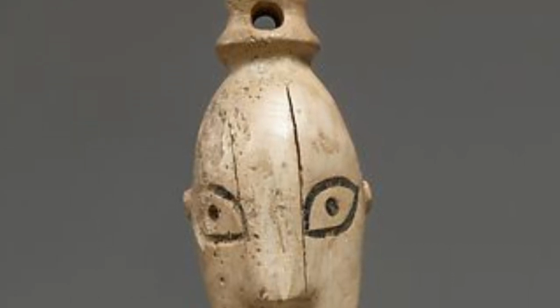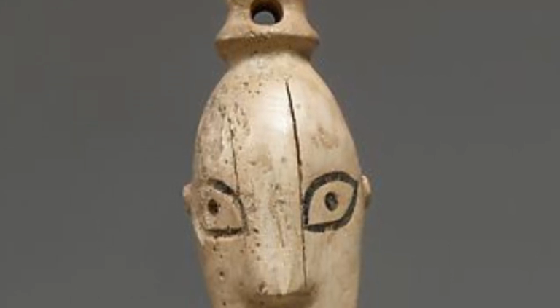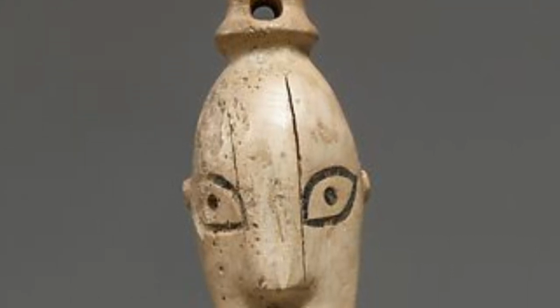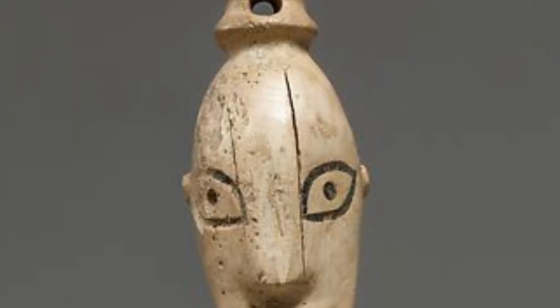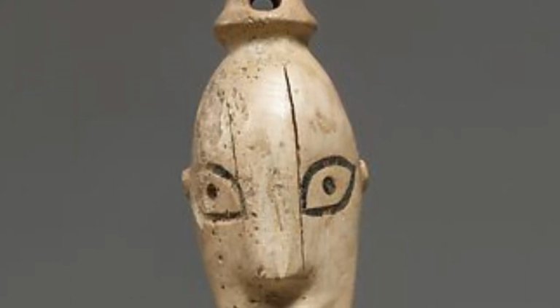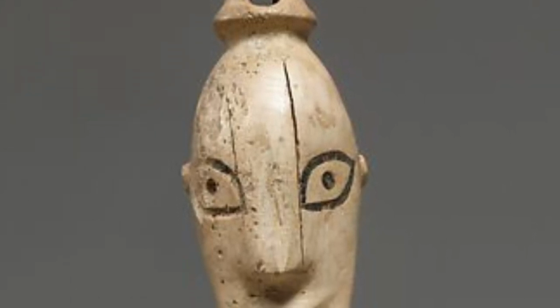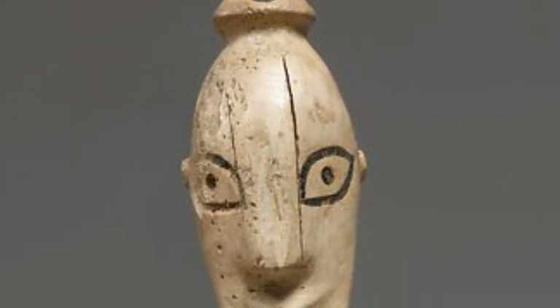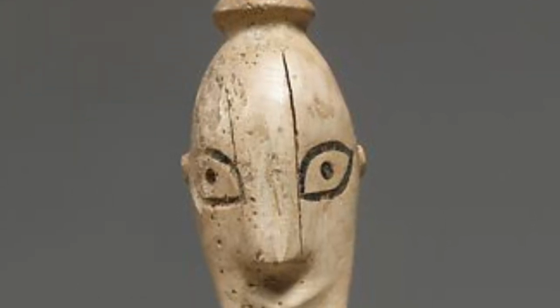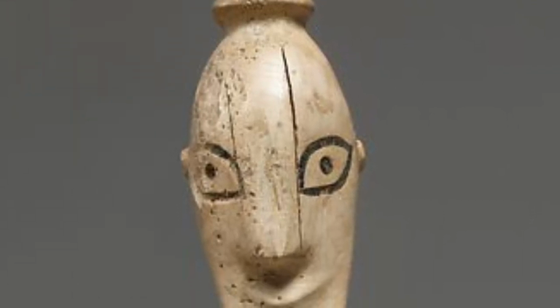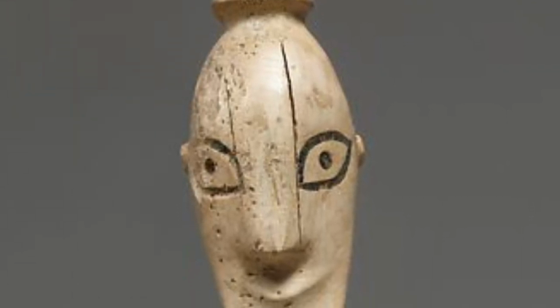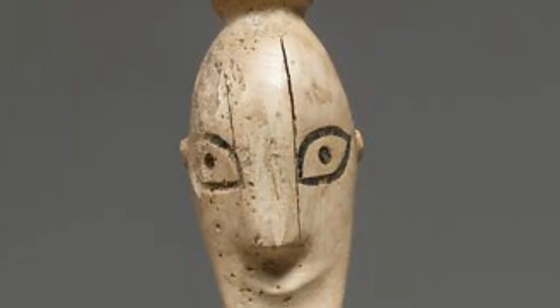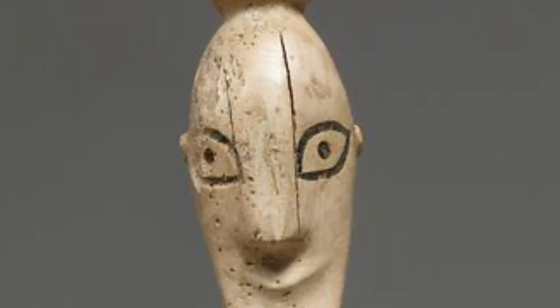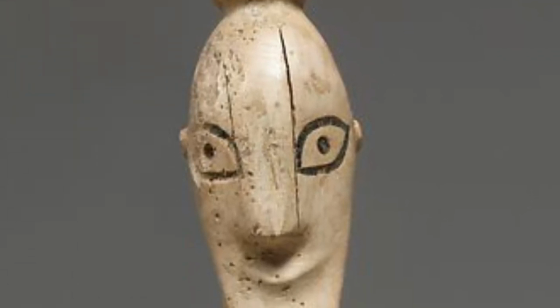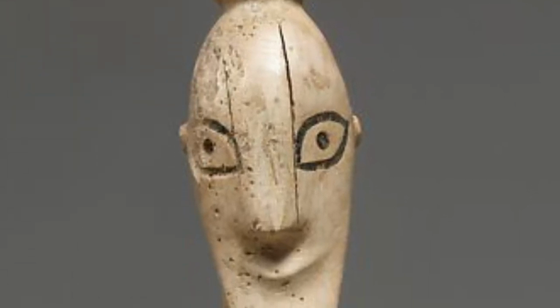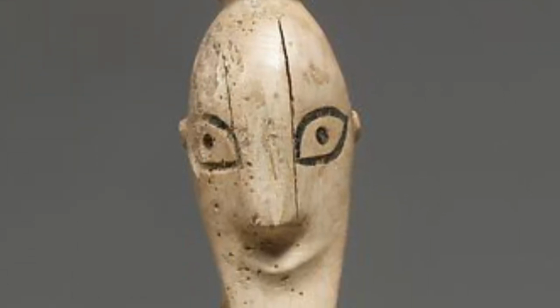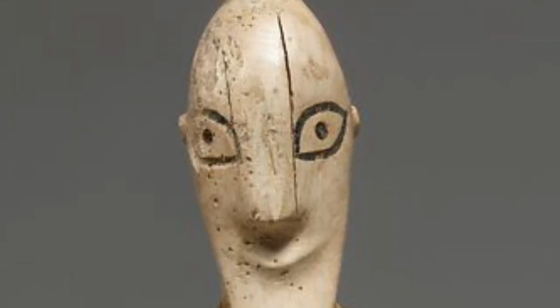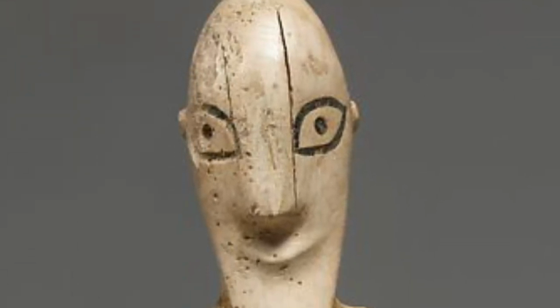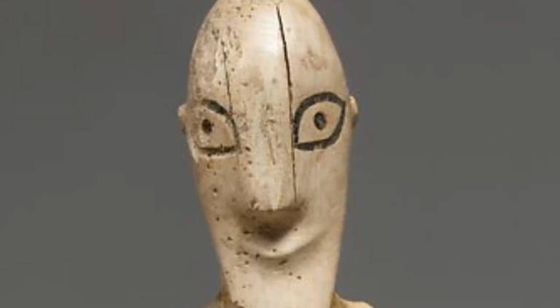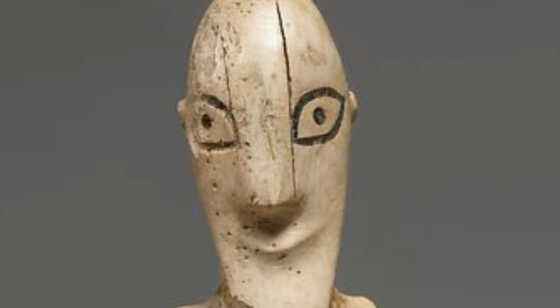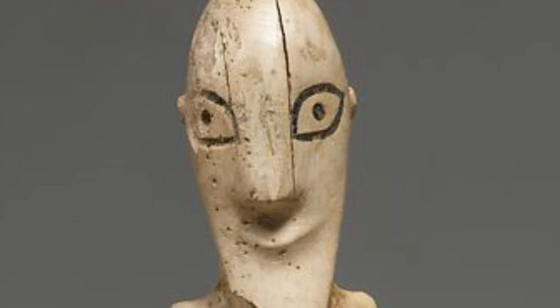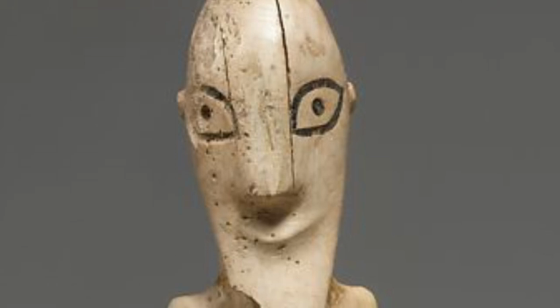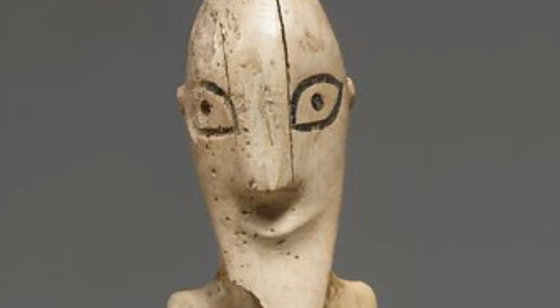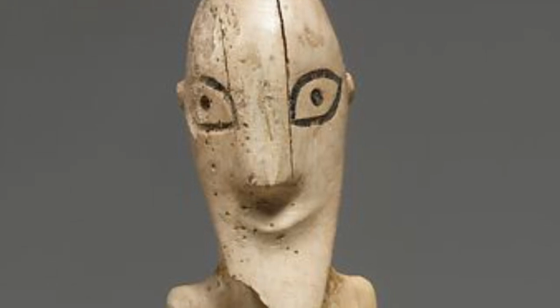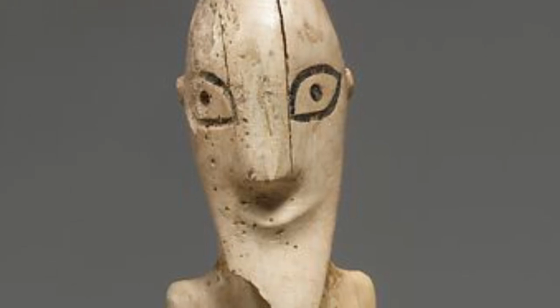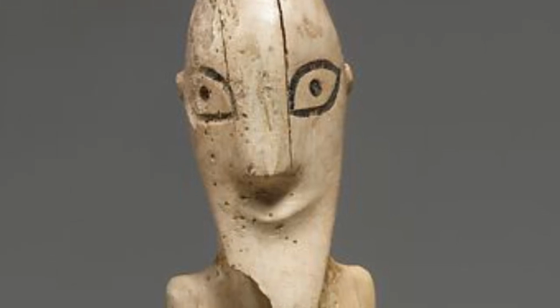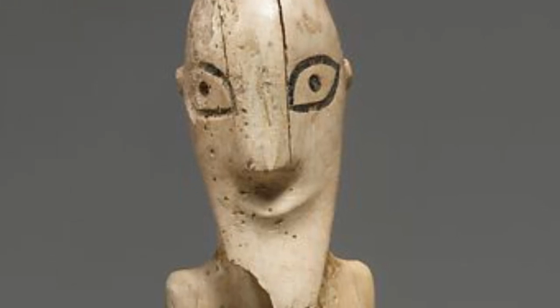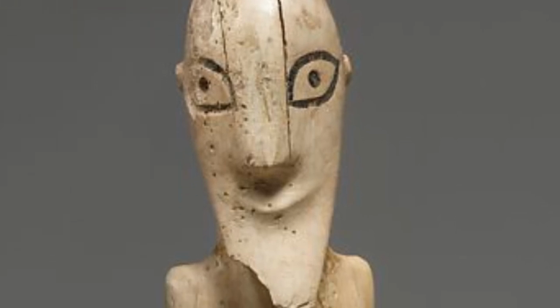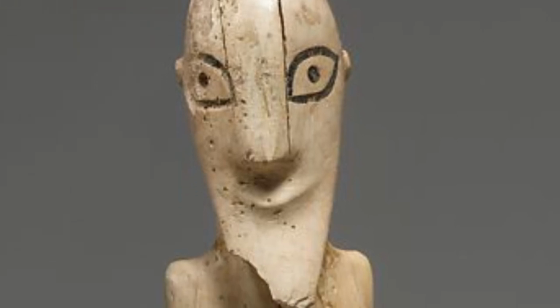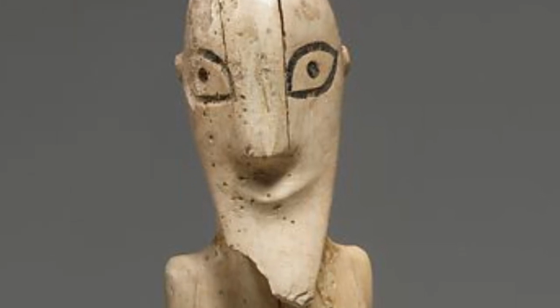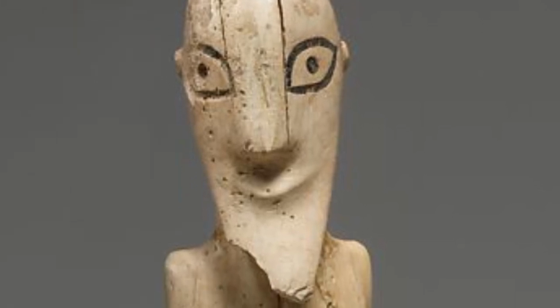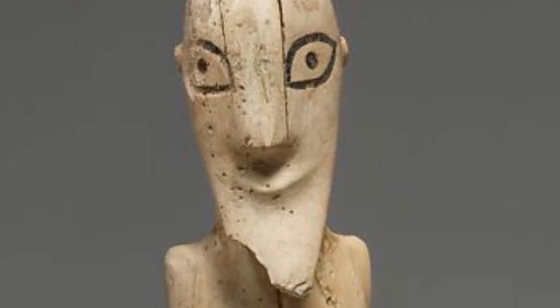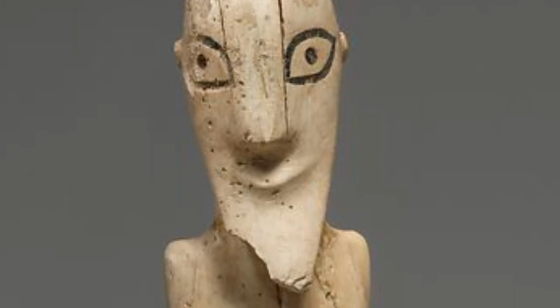Although the eyes are only indicated by incised outlines with dots for pupils, the nose and mouth are well-modeled.